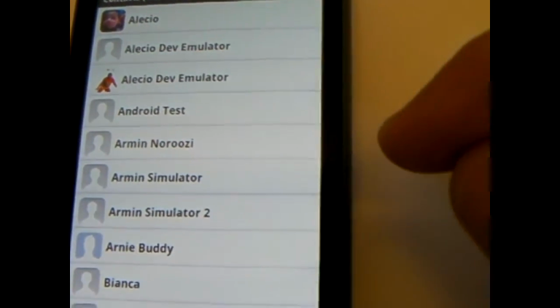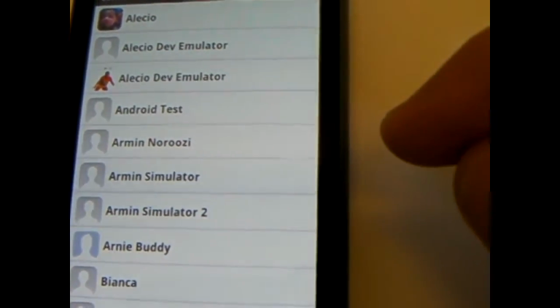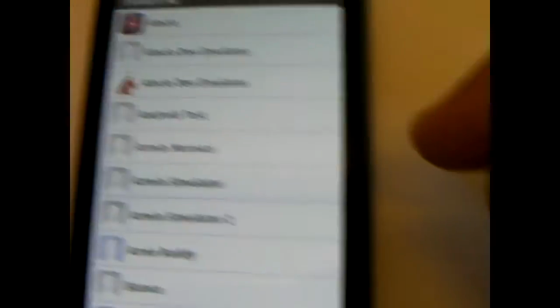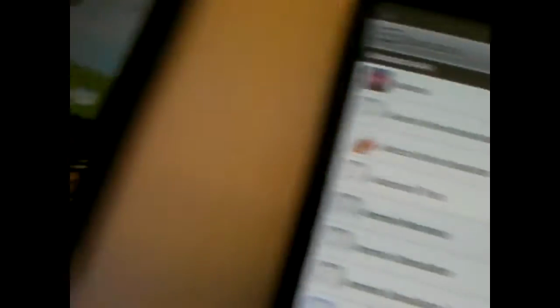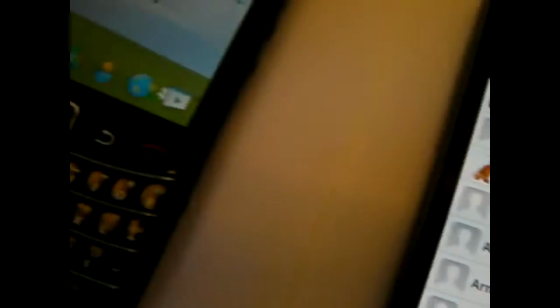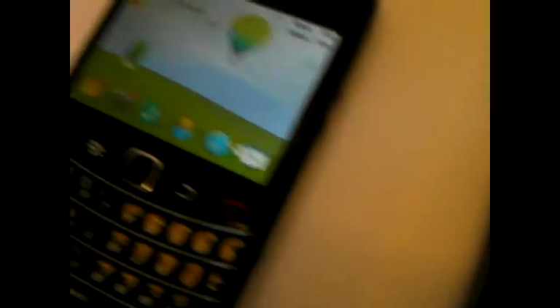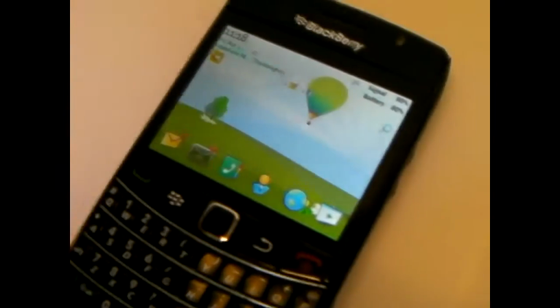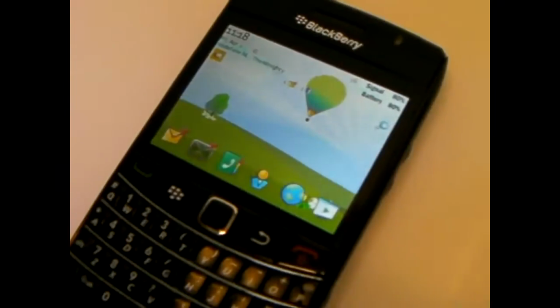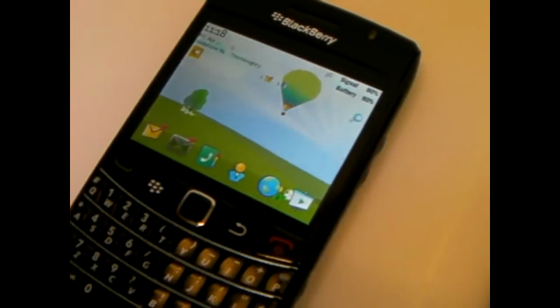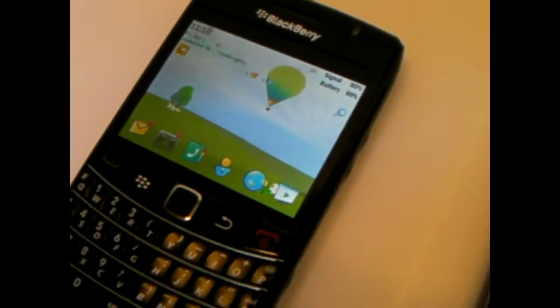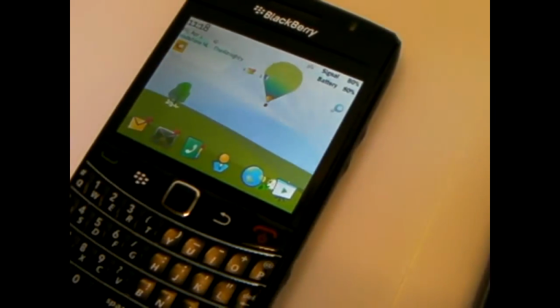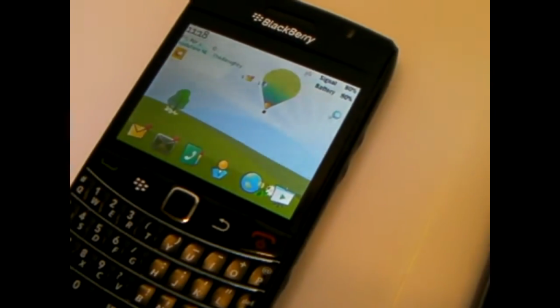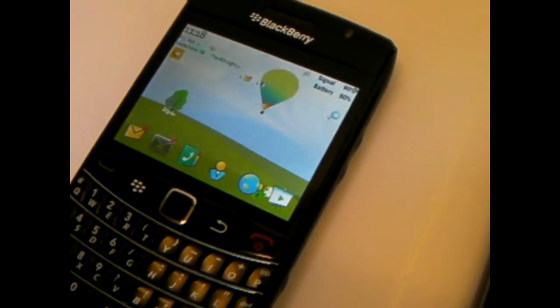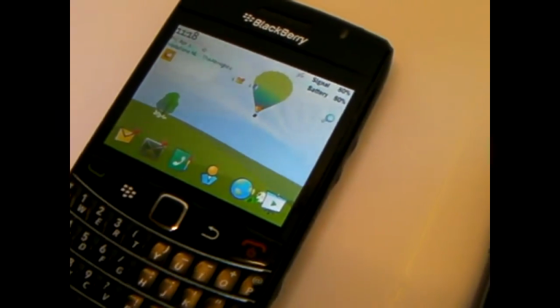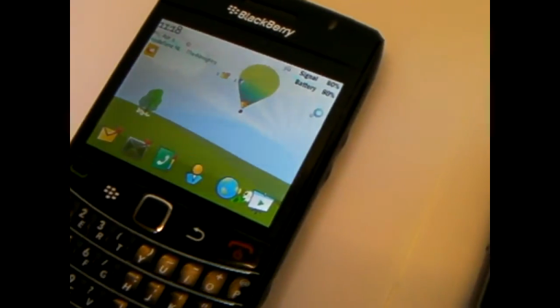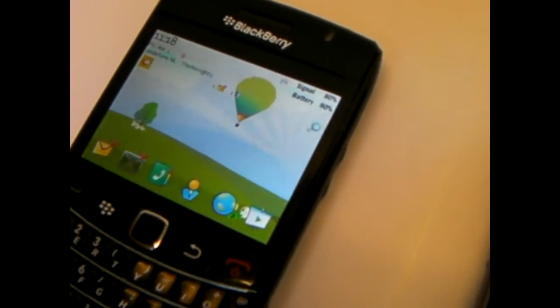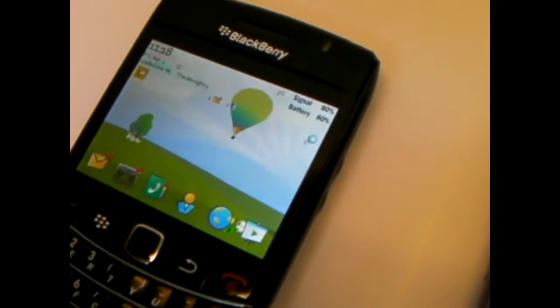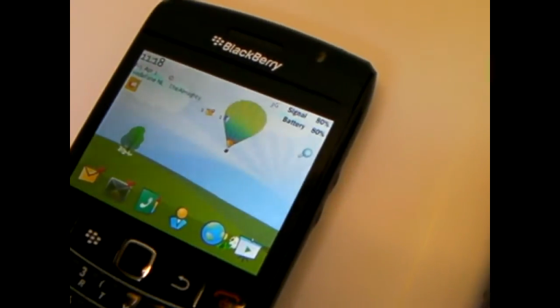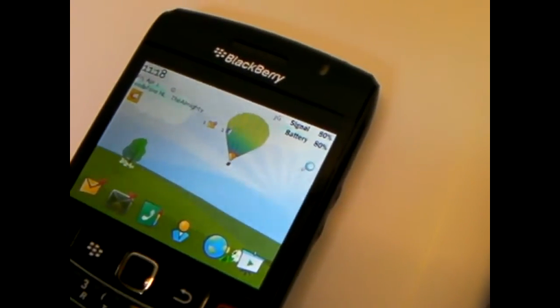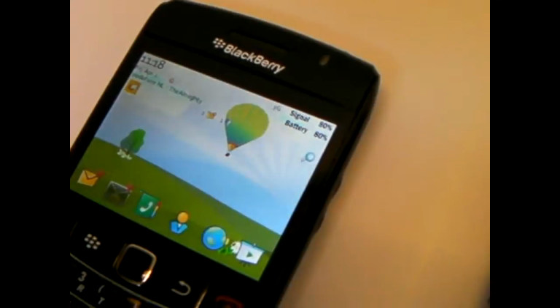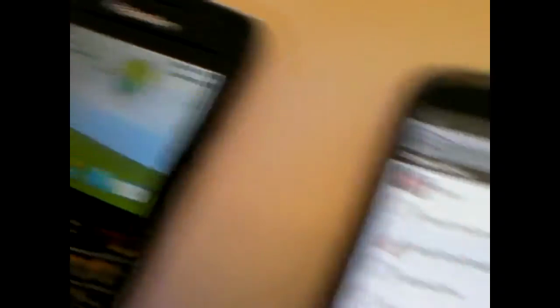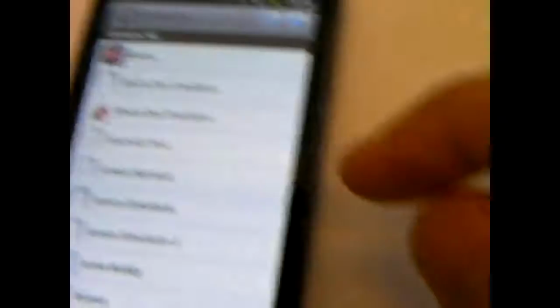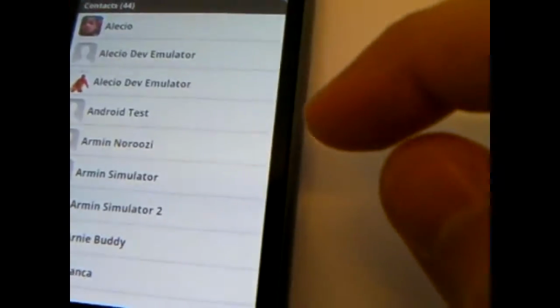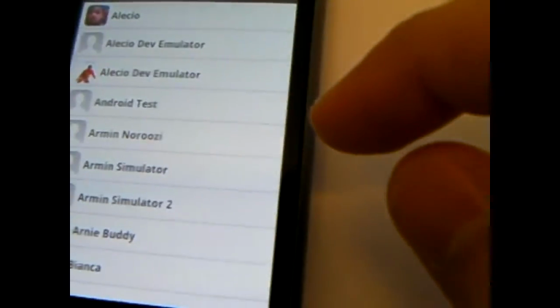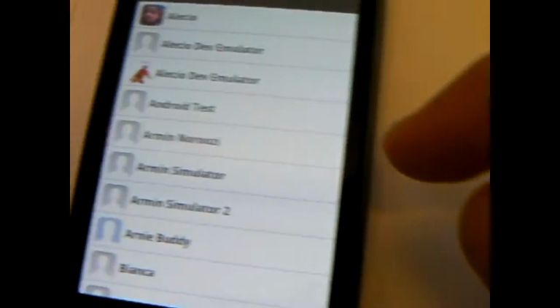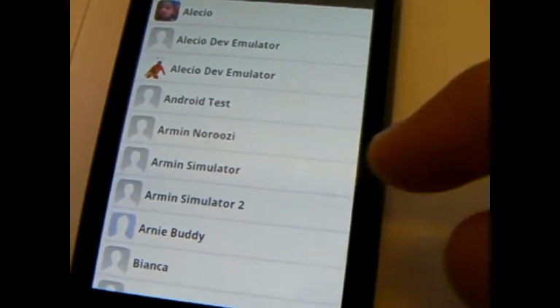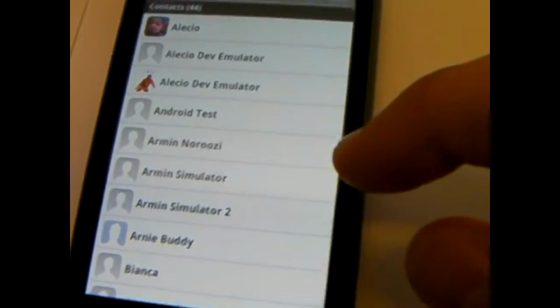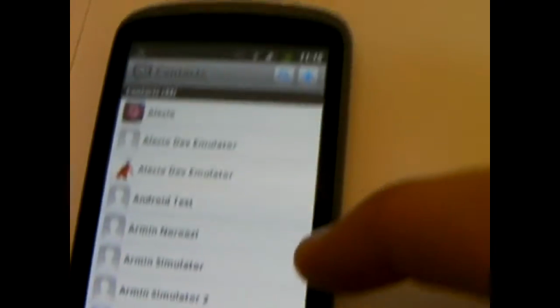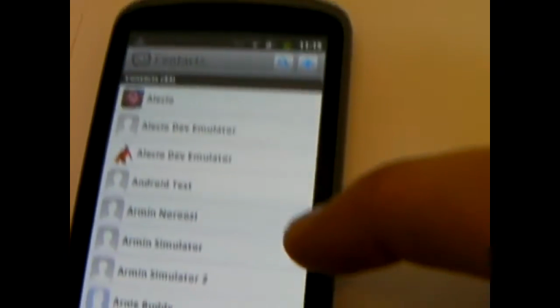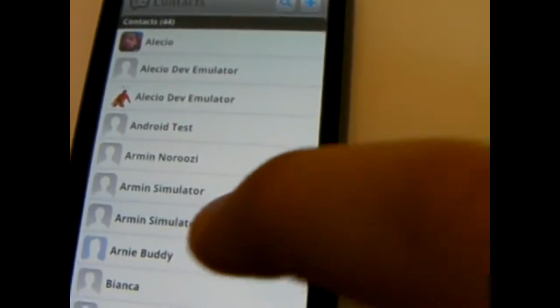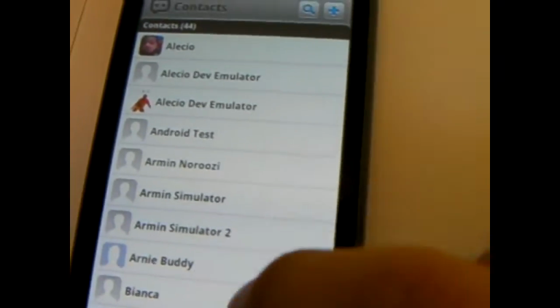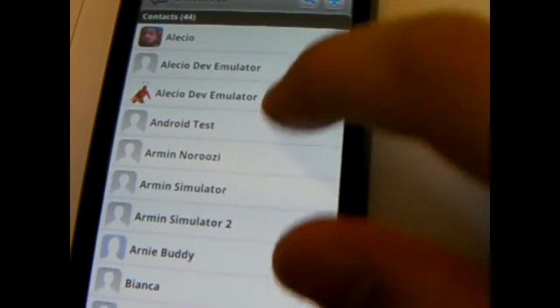I'm here with my buddy Eugene. This is his phone — it's a nice little BlackBerry phone. And I got the Nexus One.